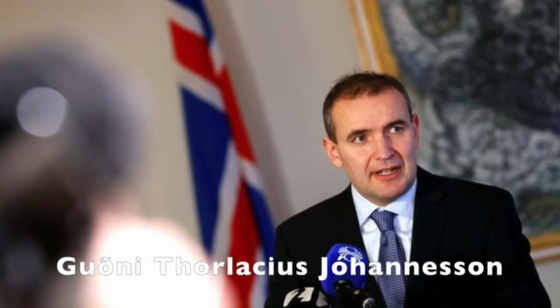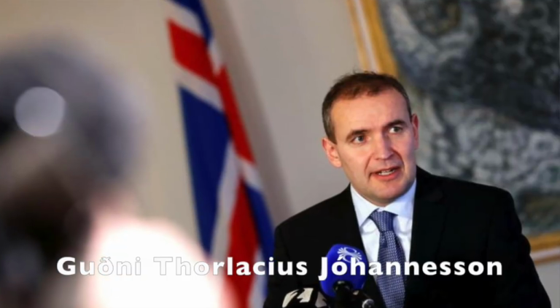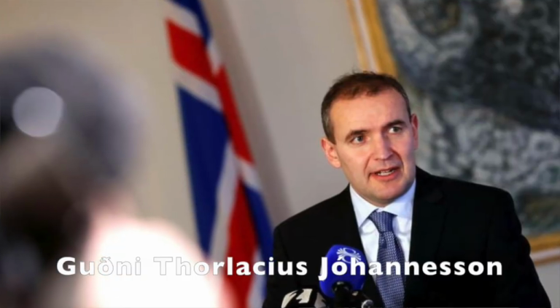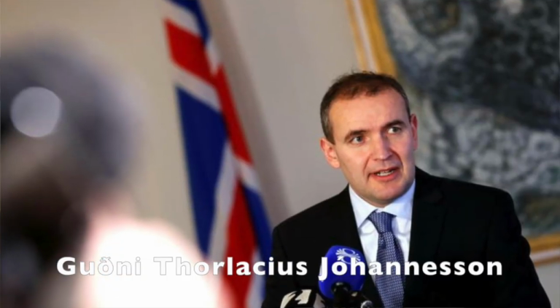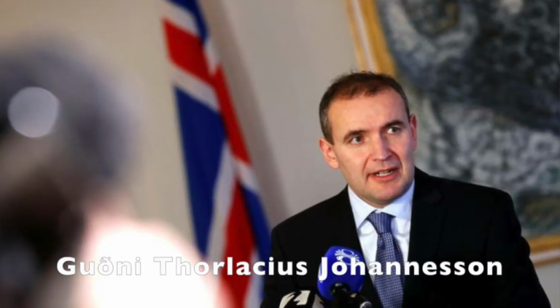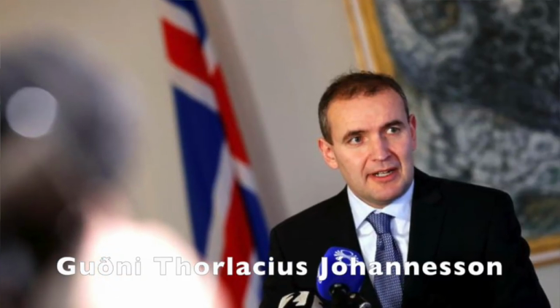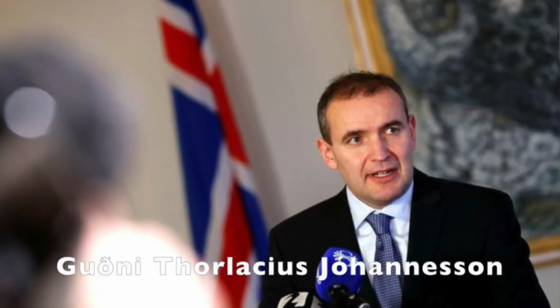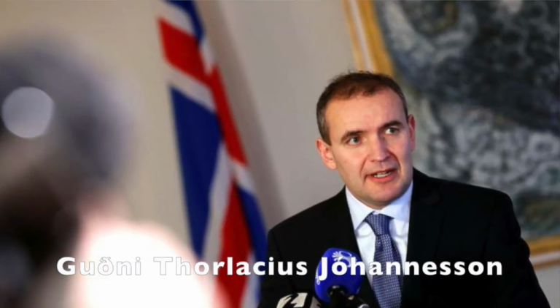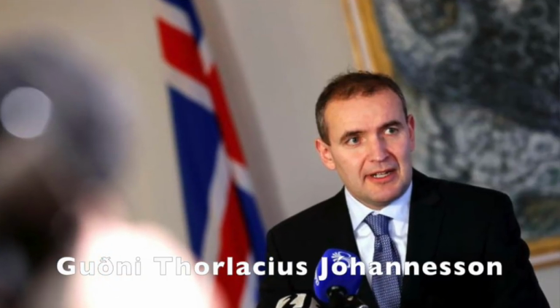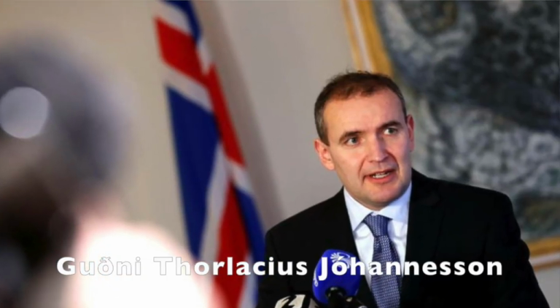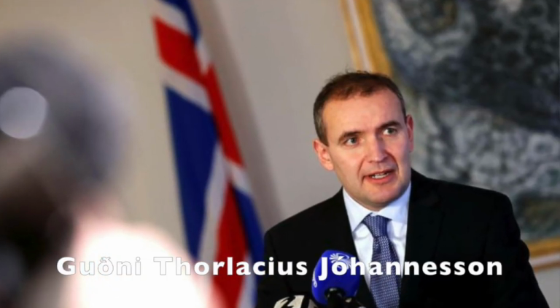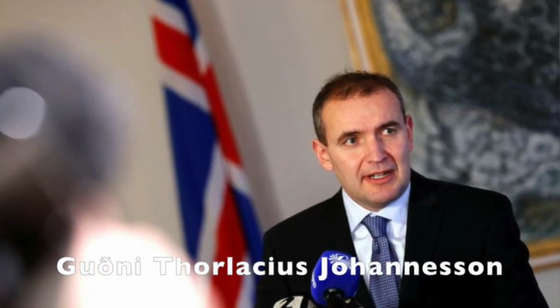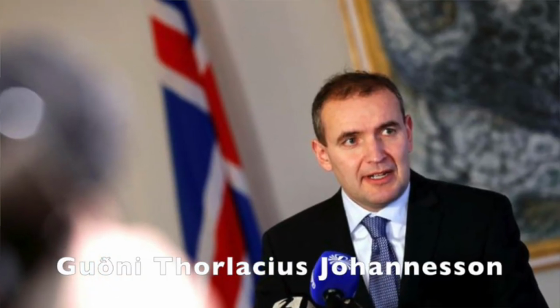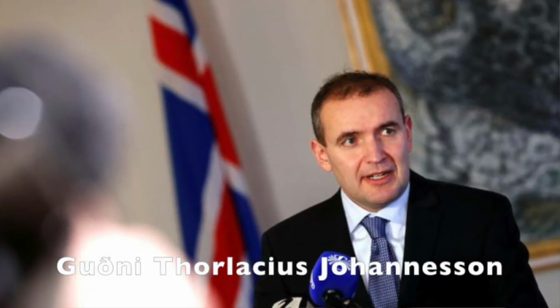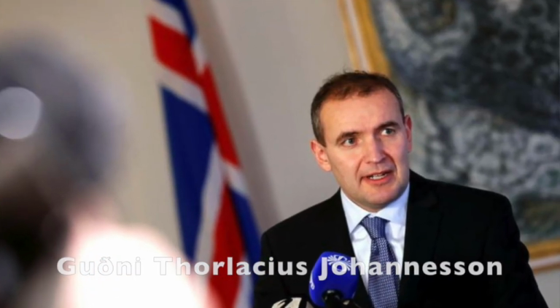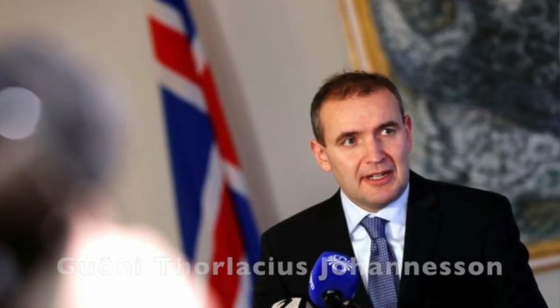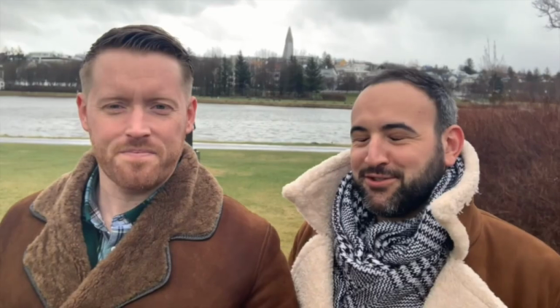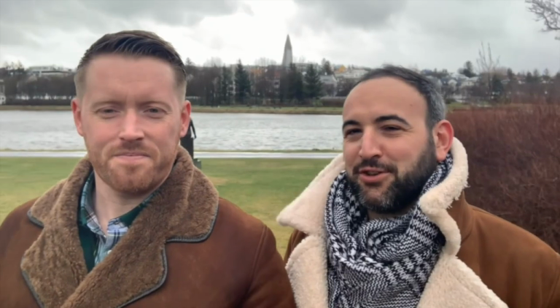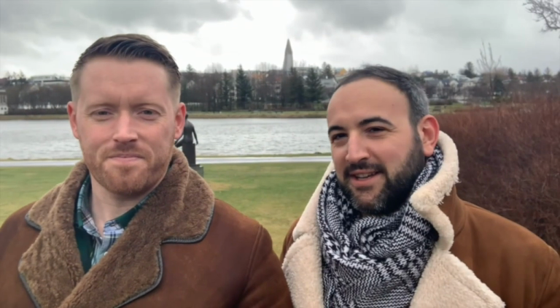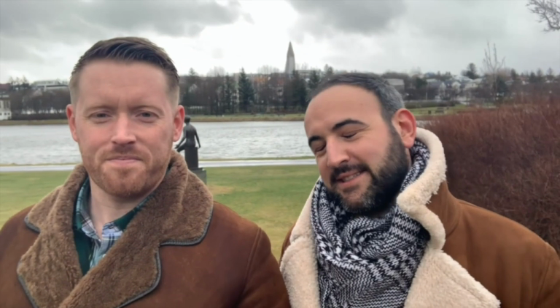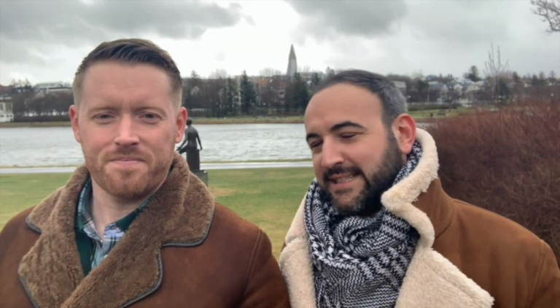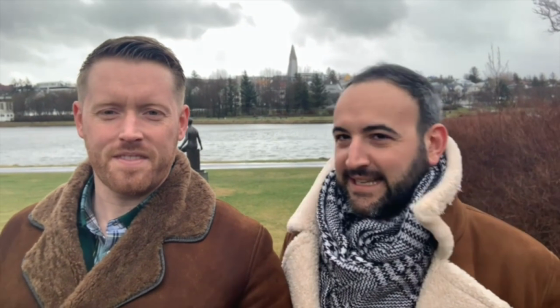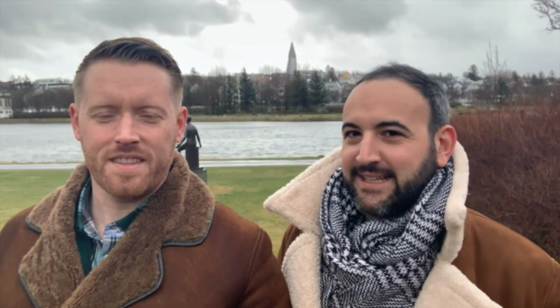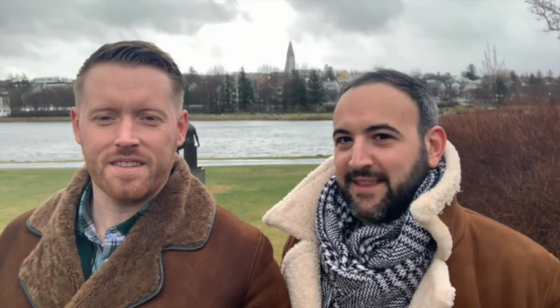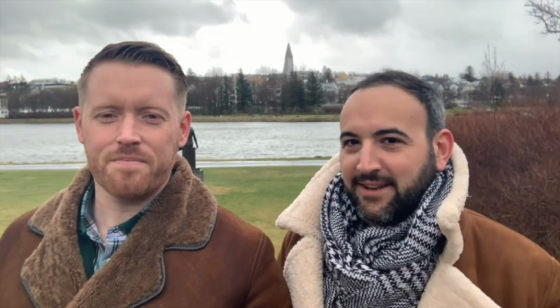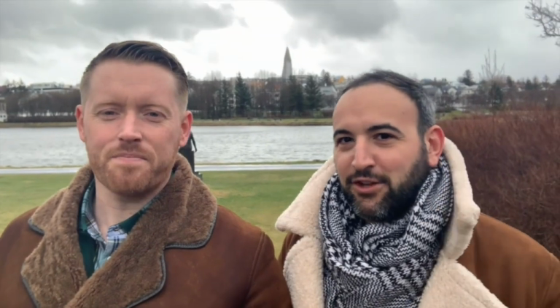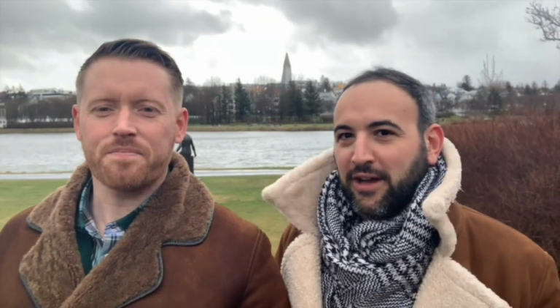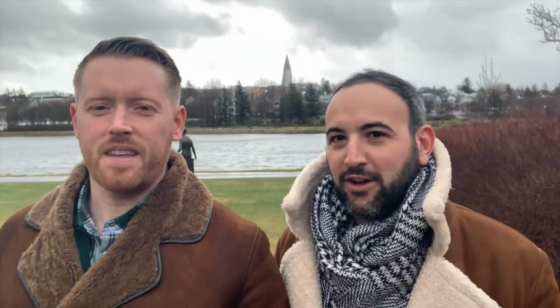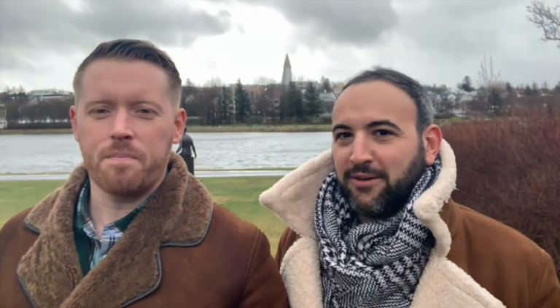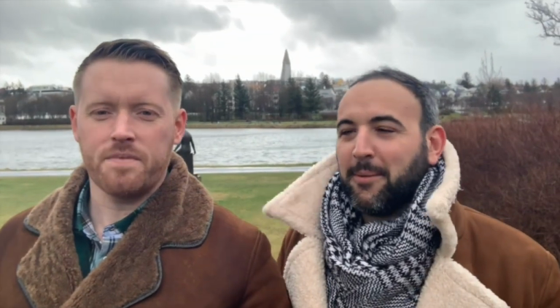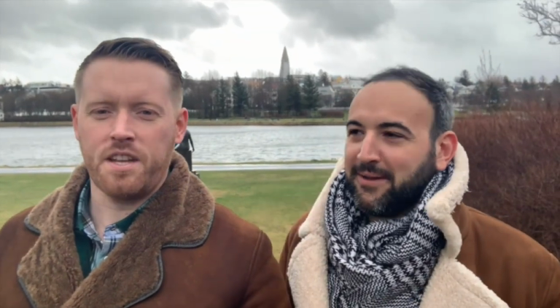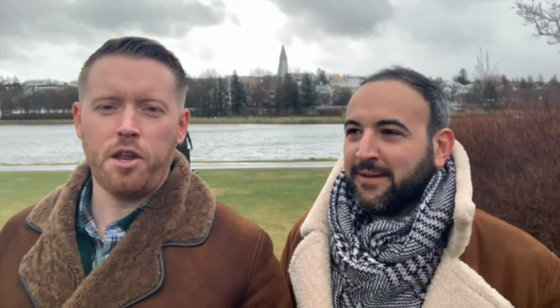Thorlacius Johannesson. That's what I was going to say — I hesitated, but I knew.